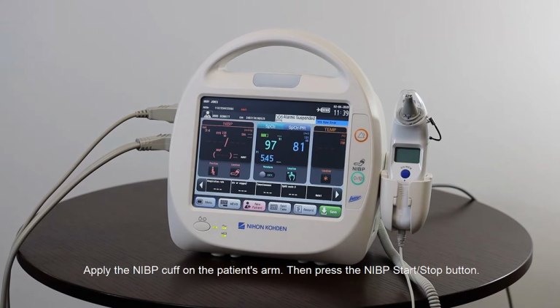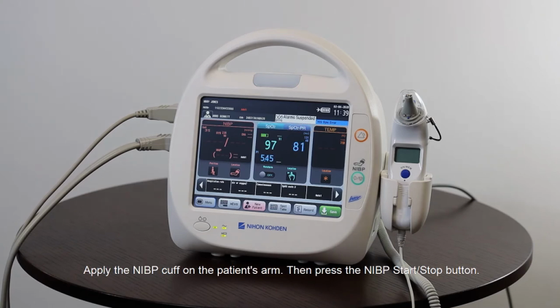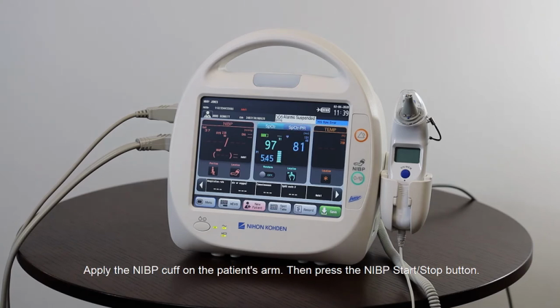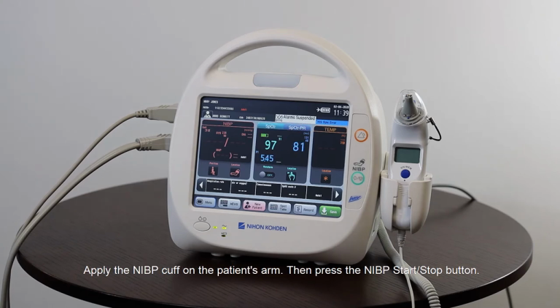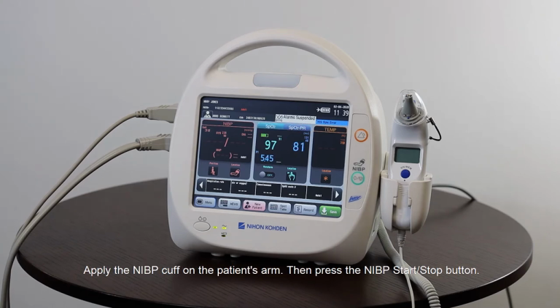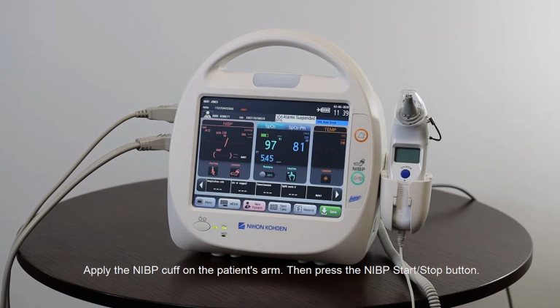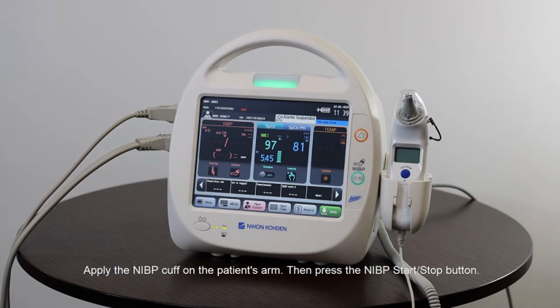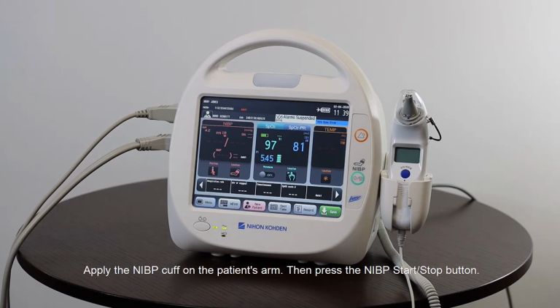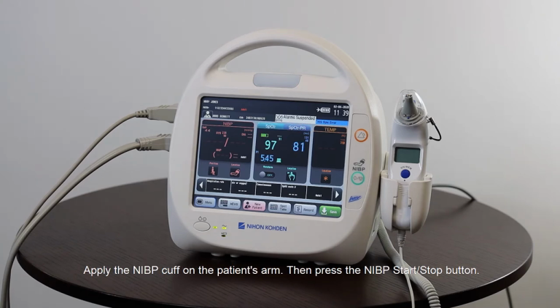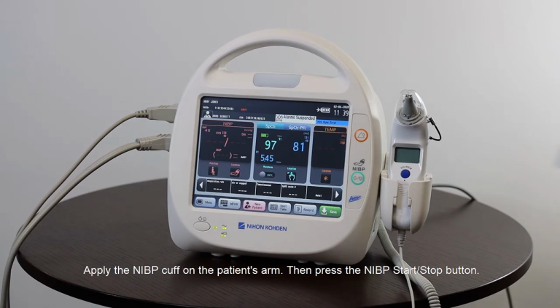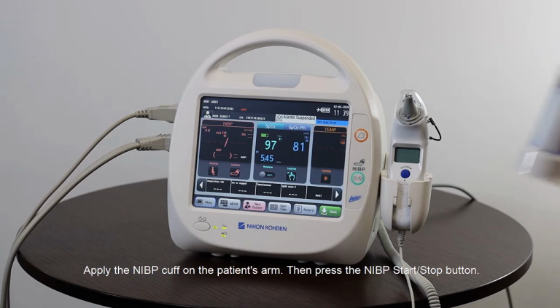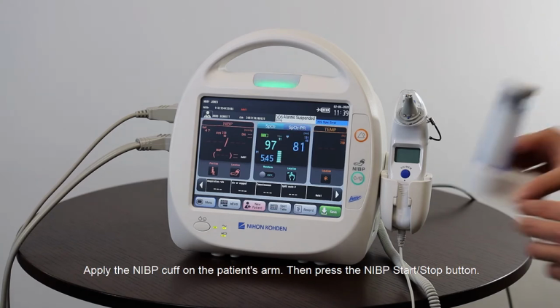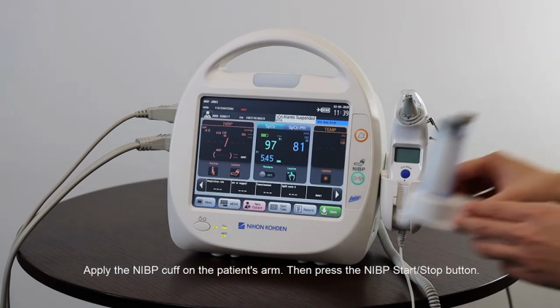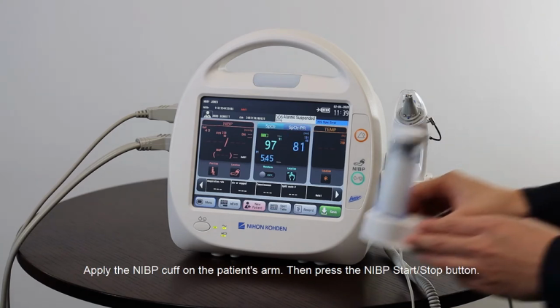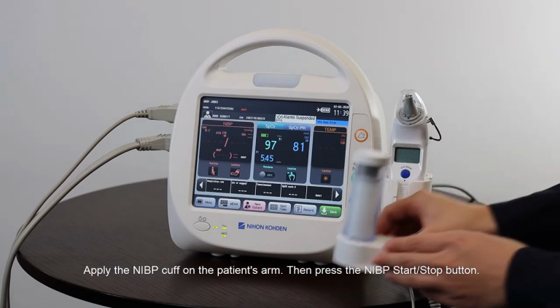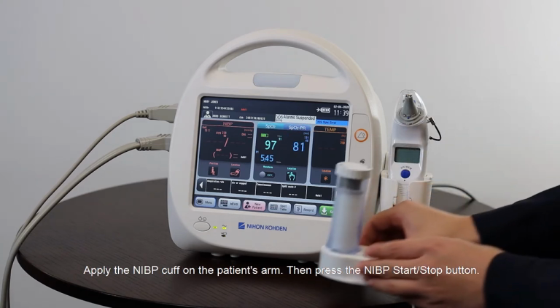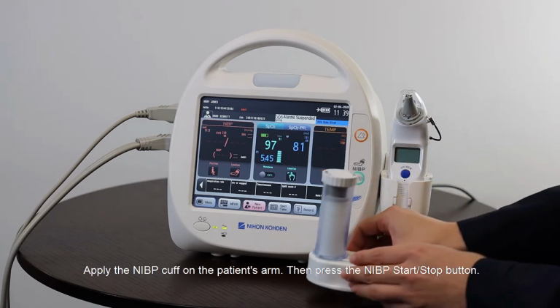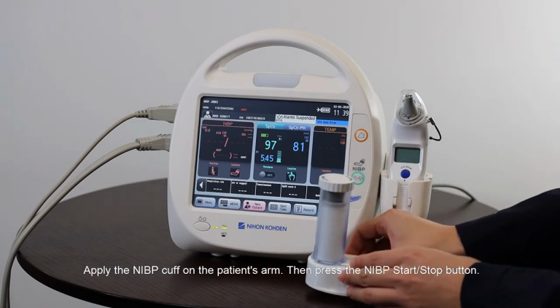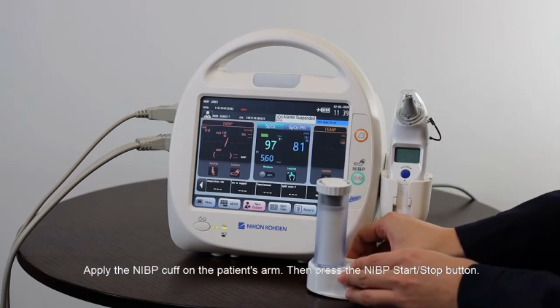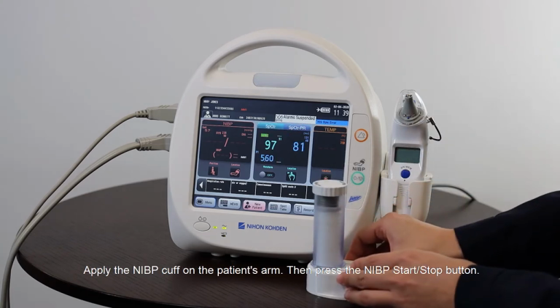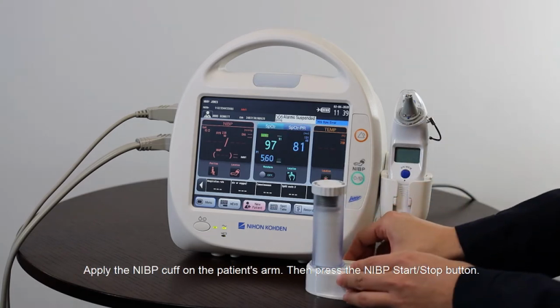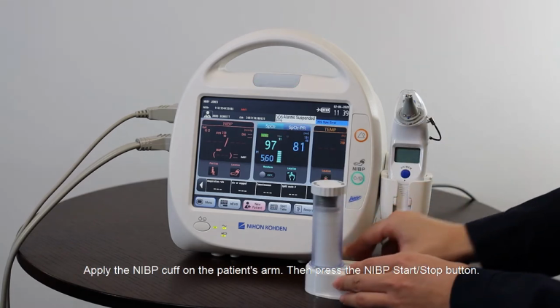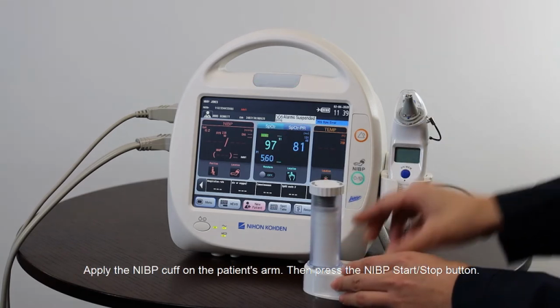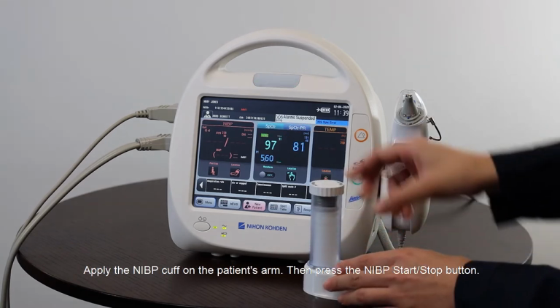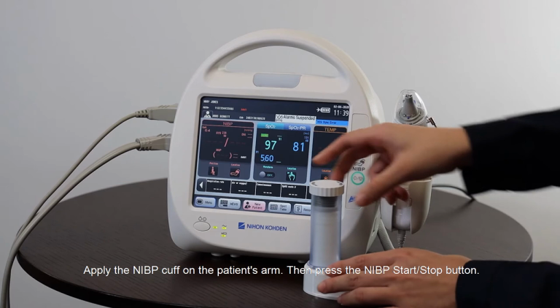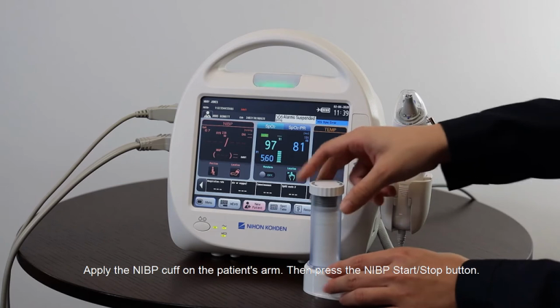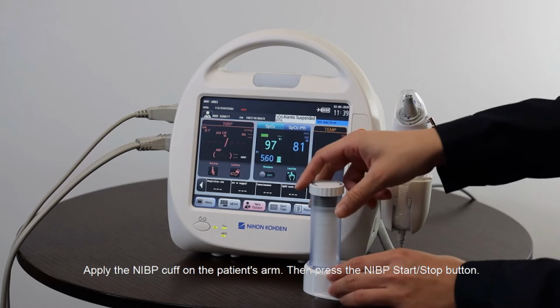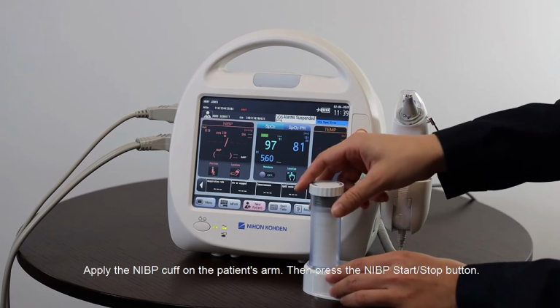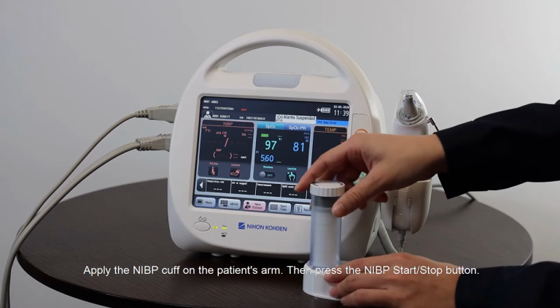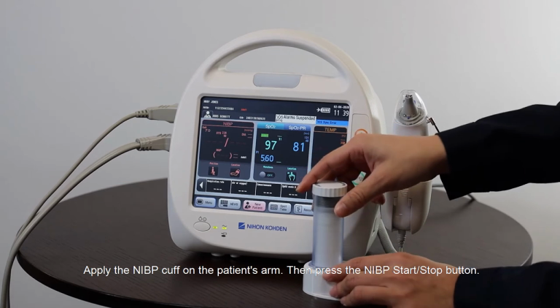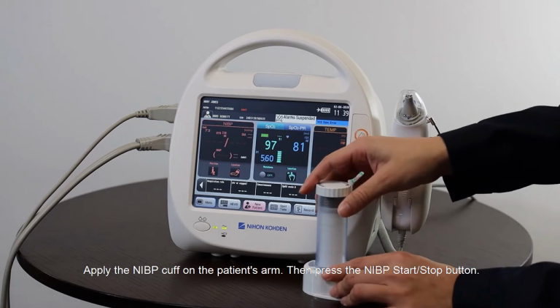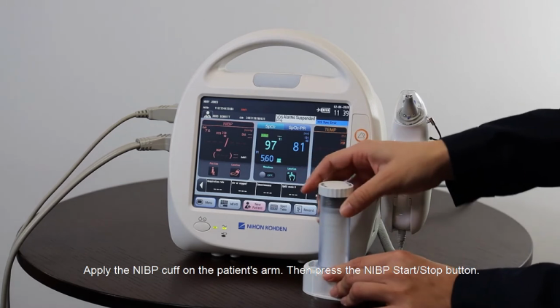Apply the cuff on the patient's arm, then press the NIBP start/stop button to begin the measurement.